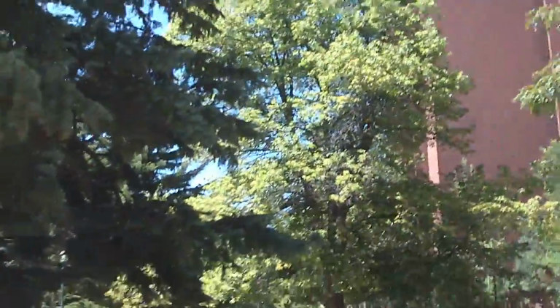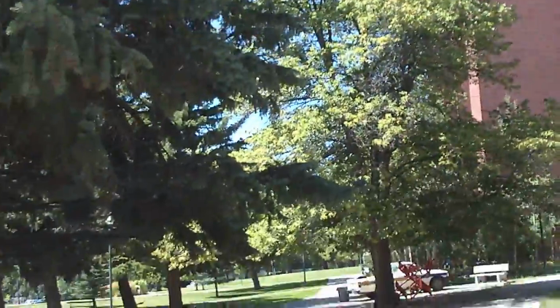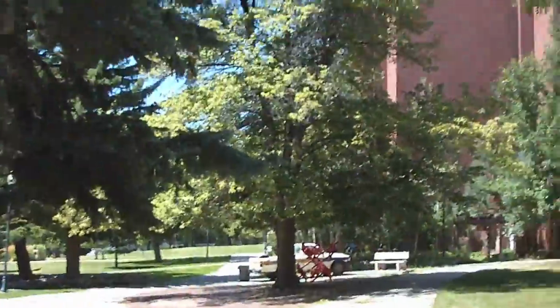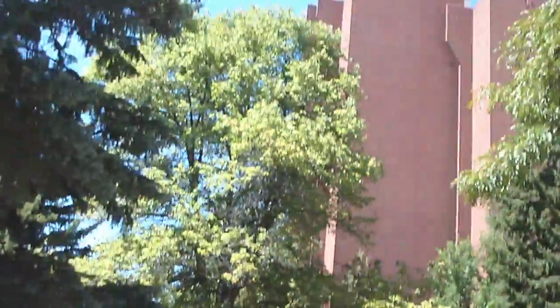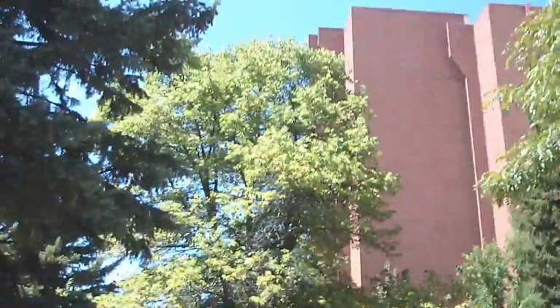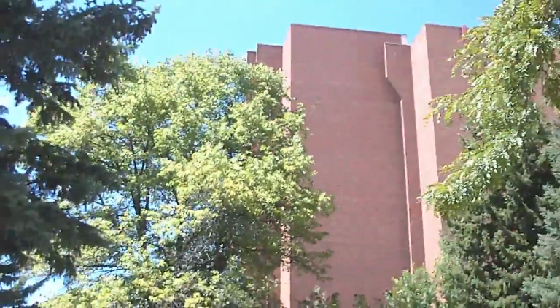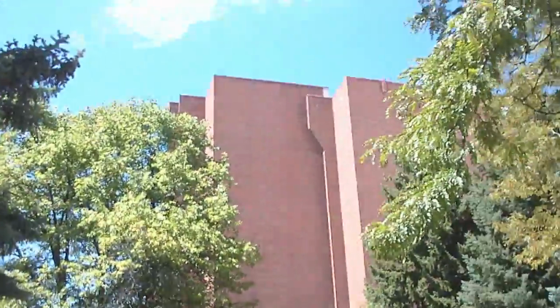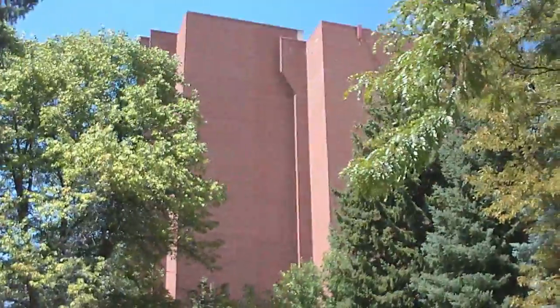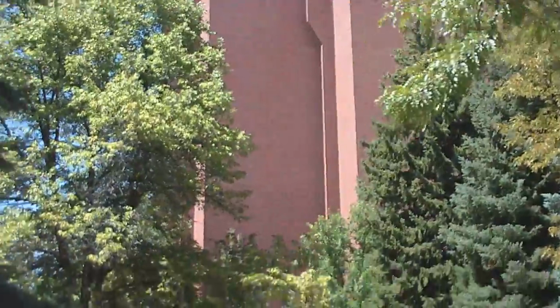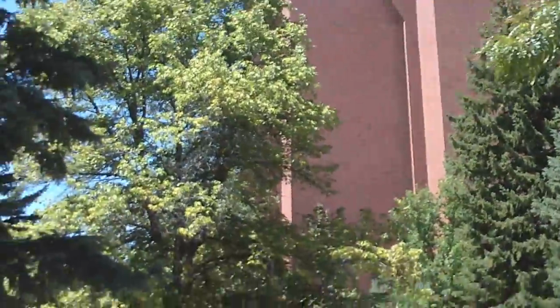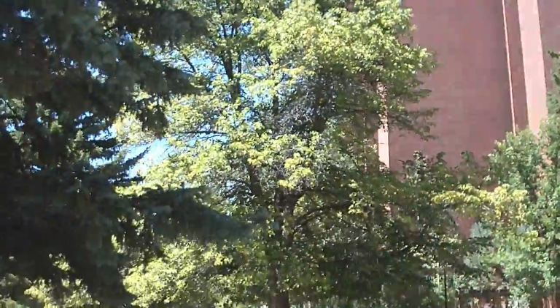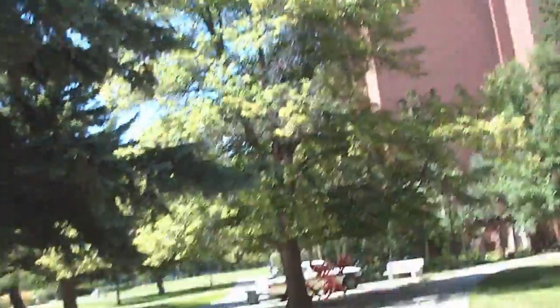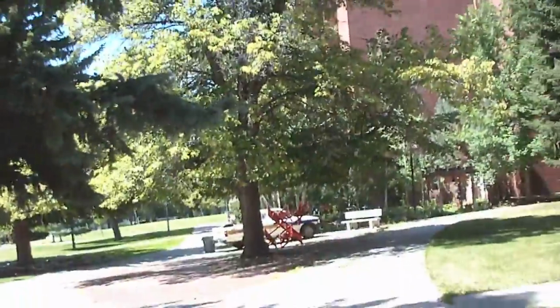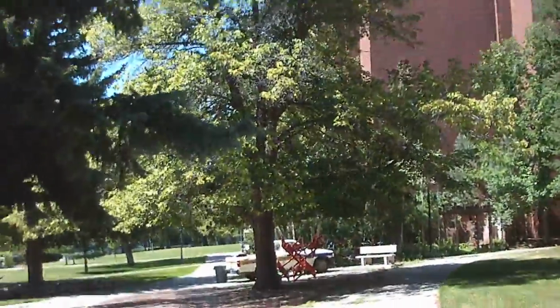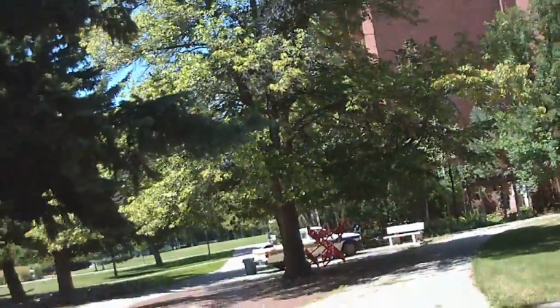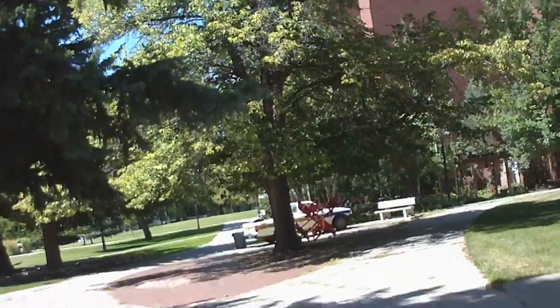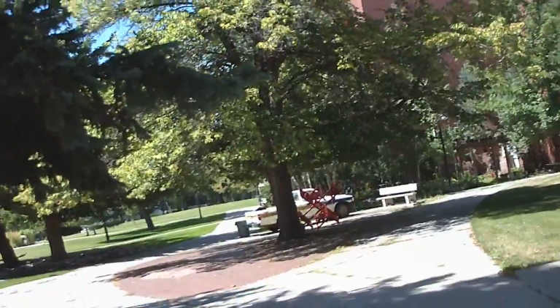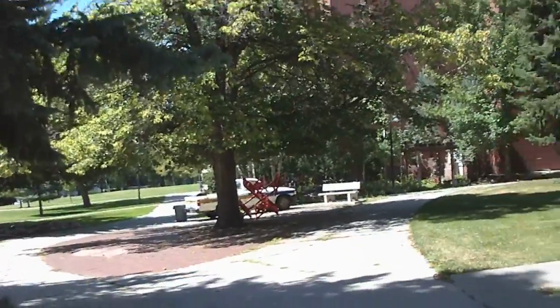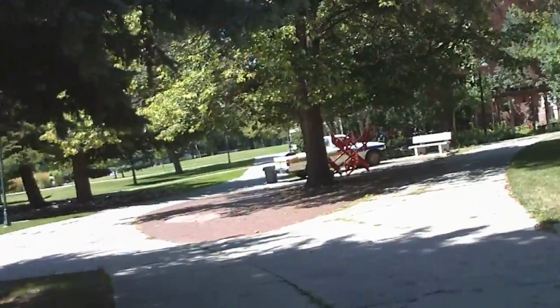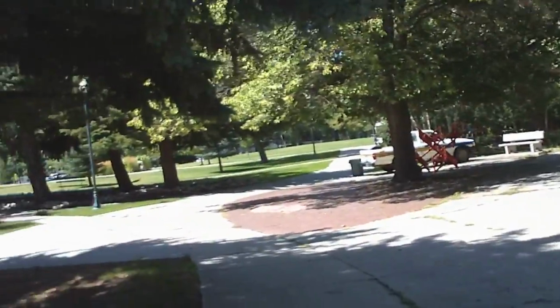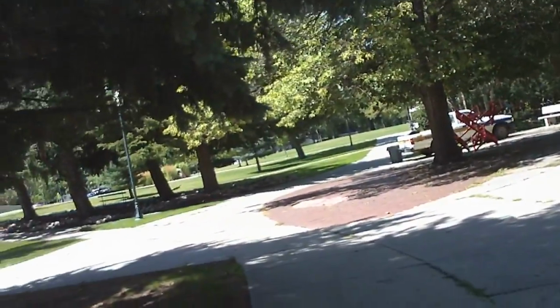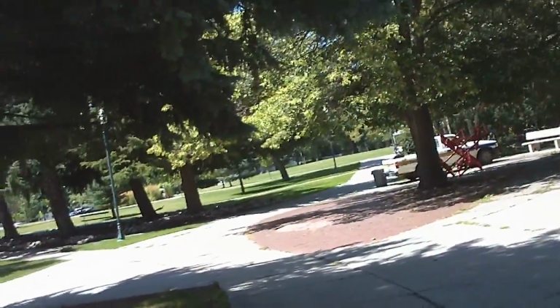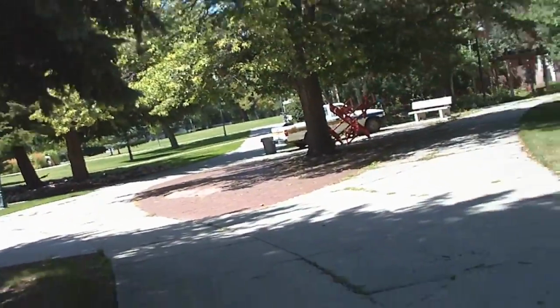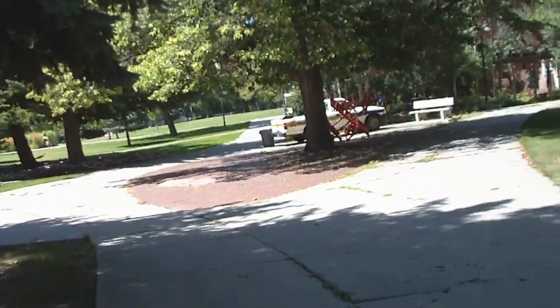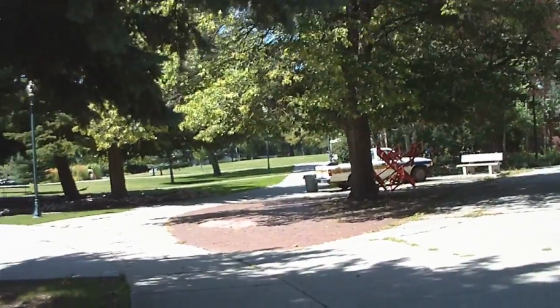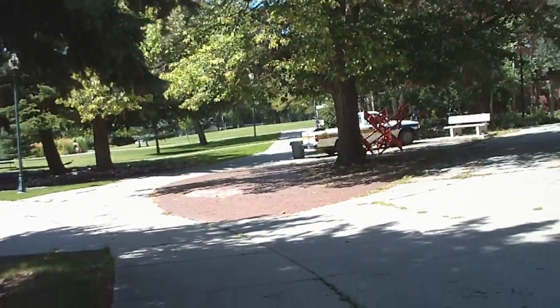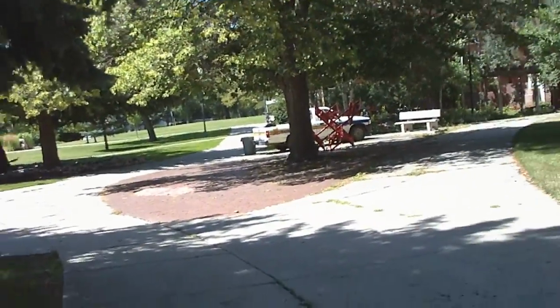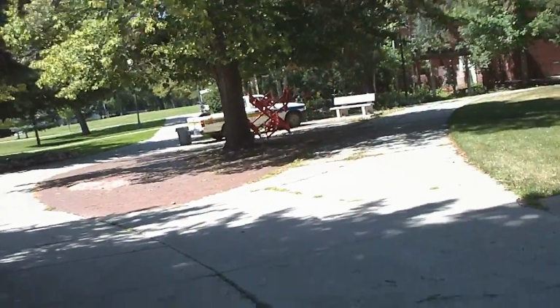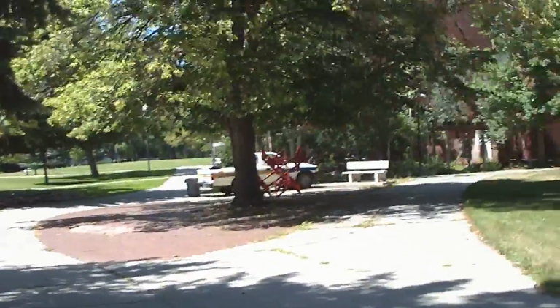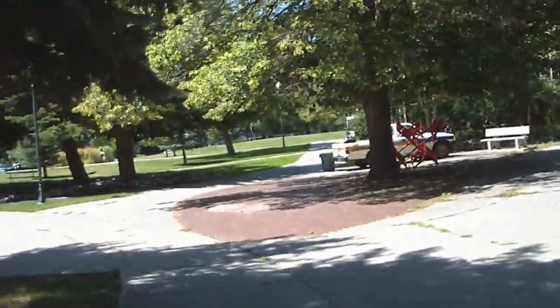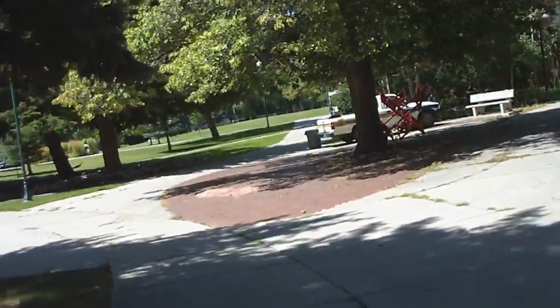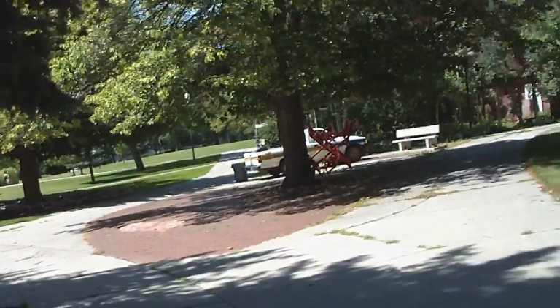You can barely see it because there are trees nearby. And then we'll head over to the College of Education and take a look at the classroom over there.